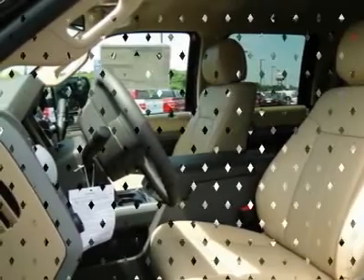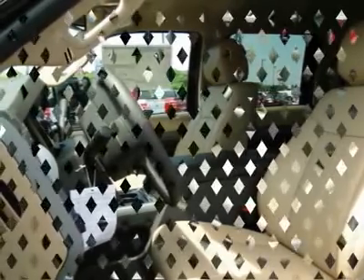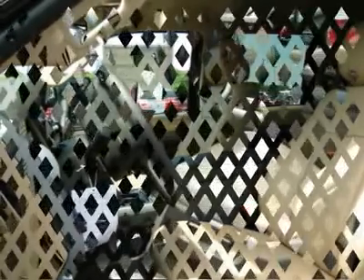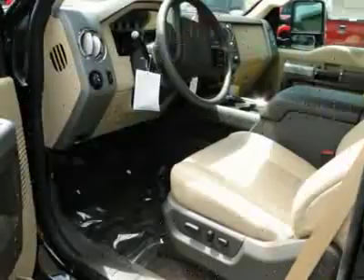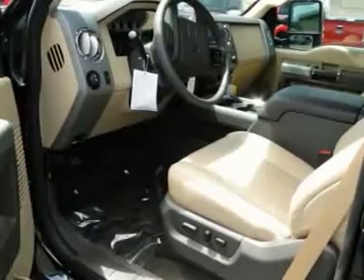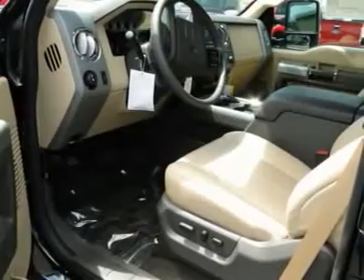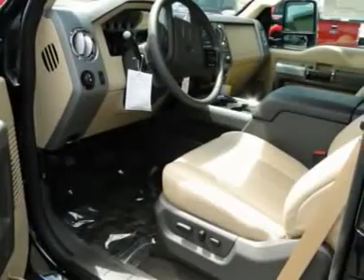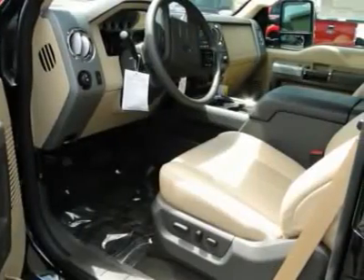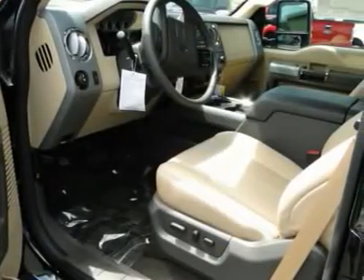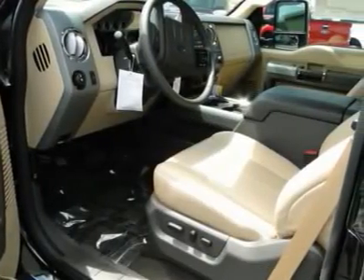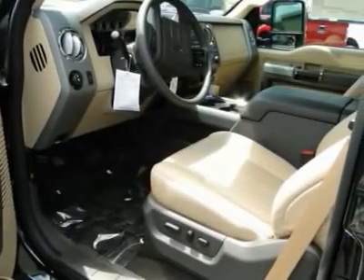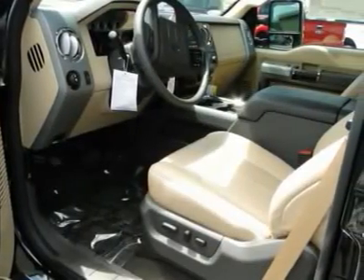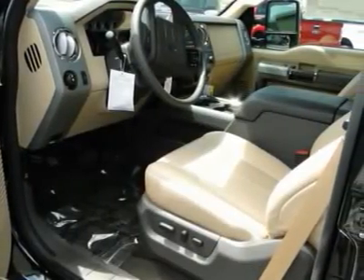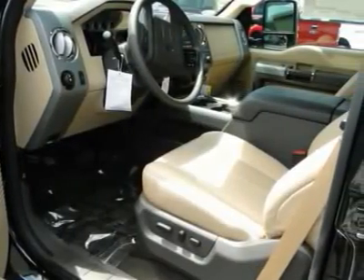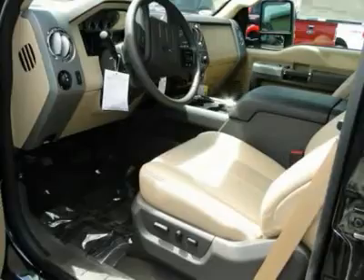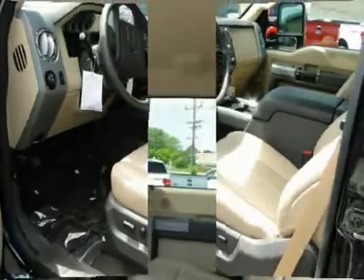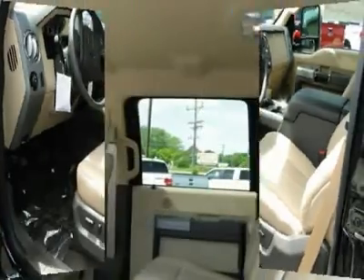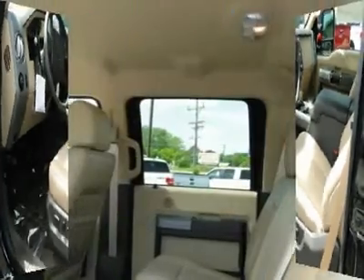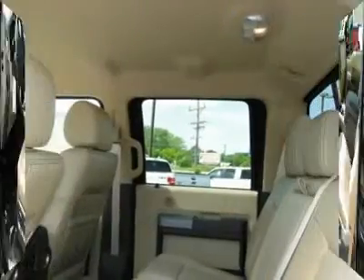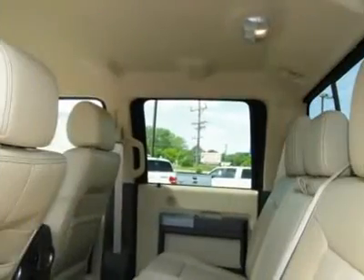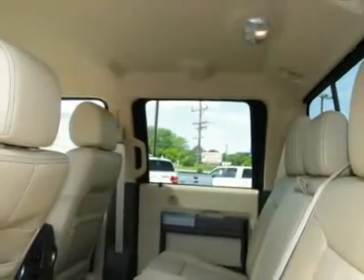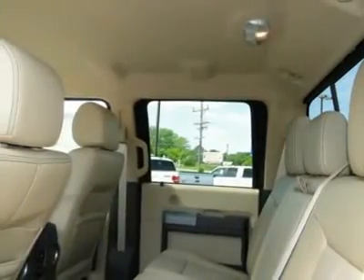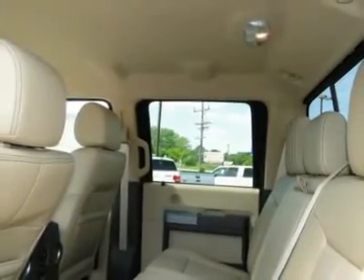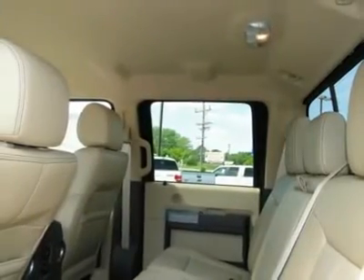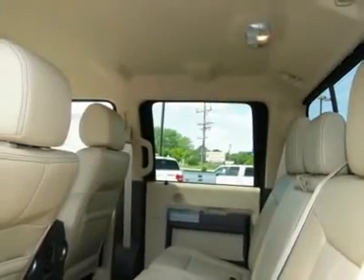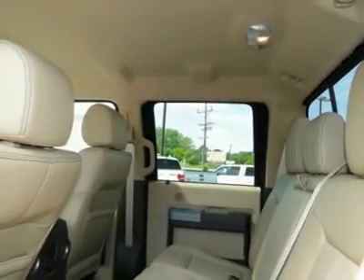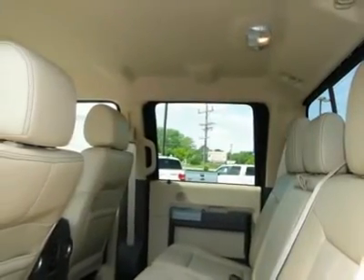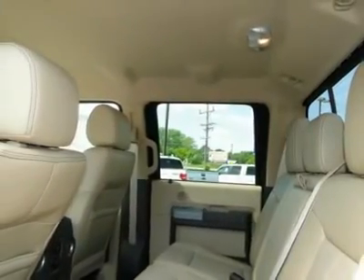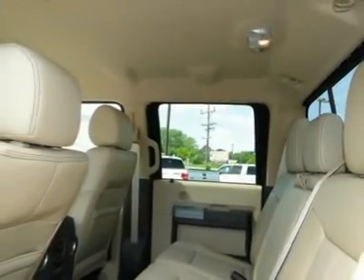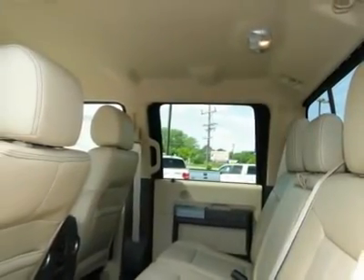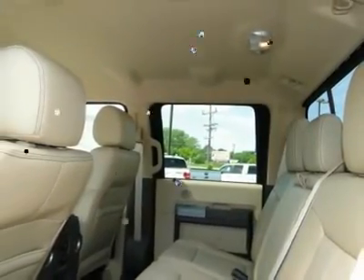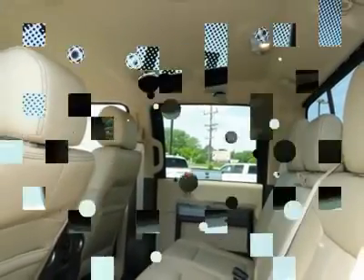AM-FM stereo radio, child safety locks, intermittent wipers, front reading lamps, power outlets.